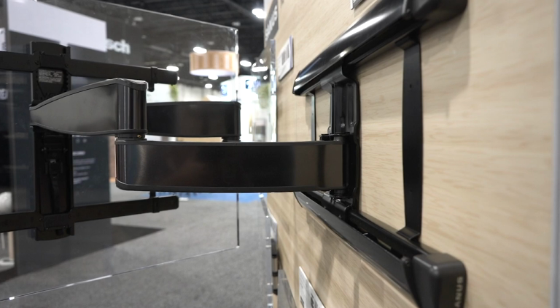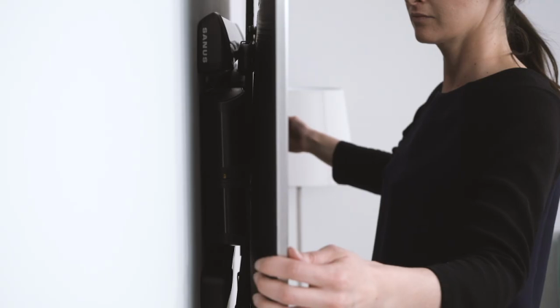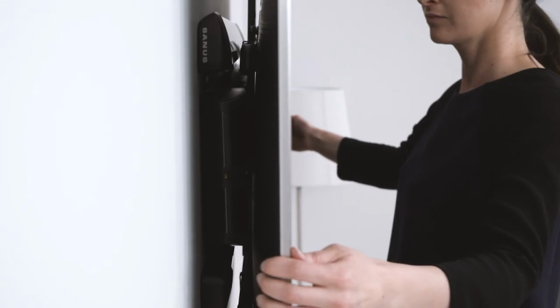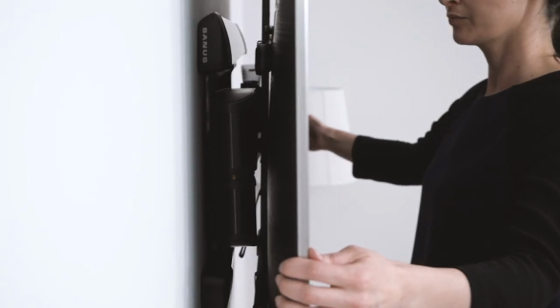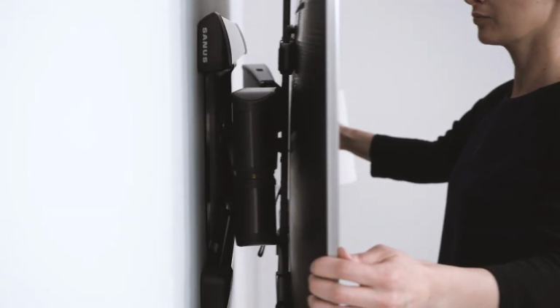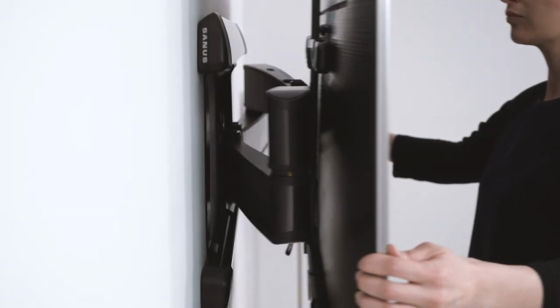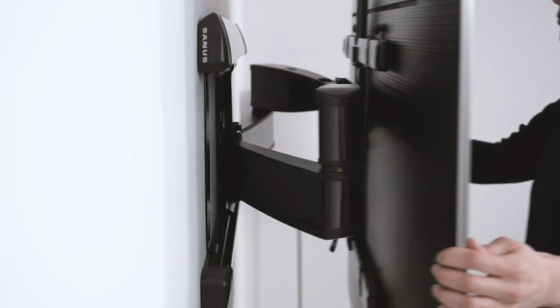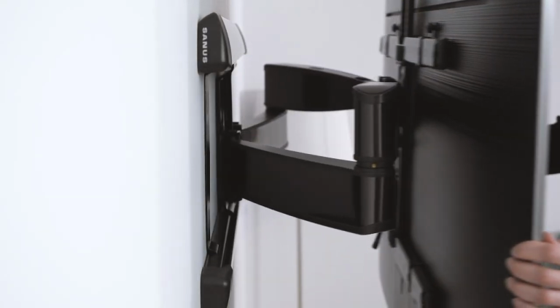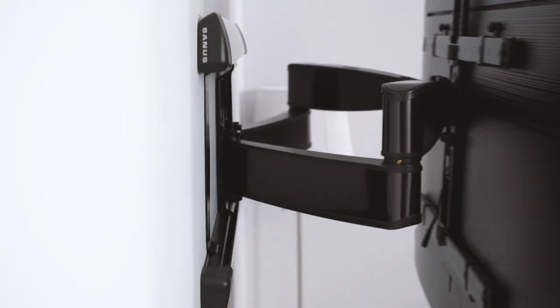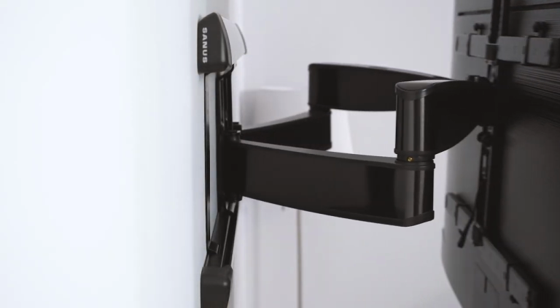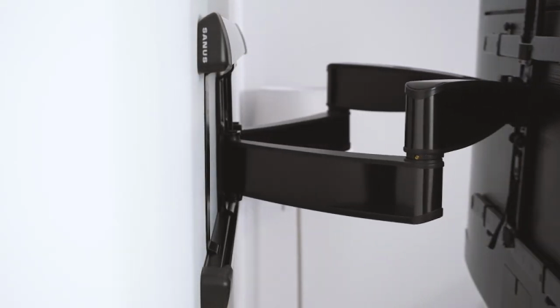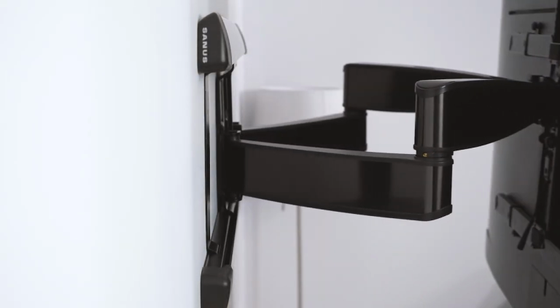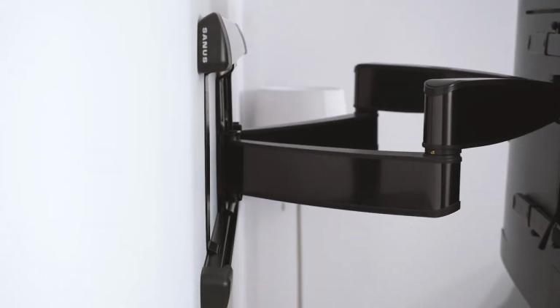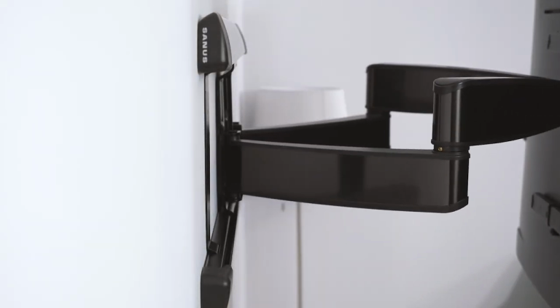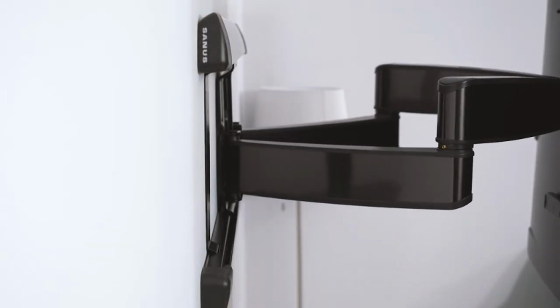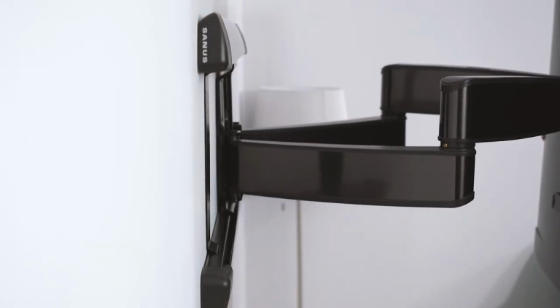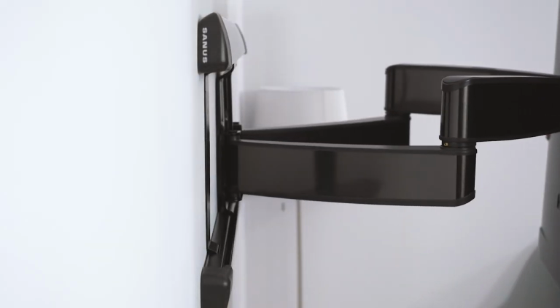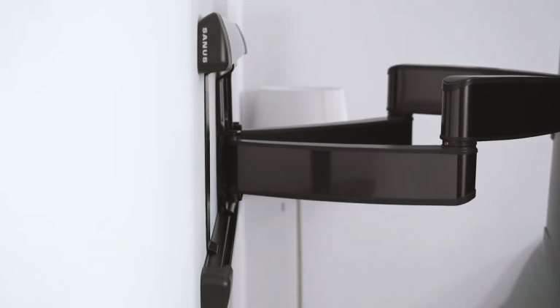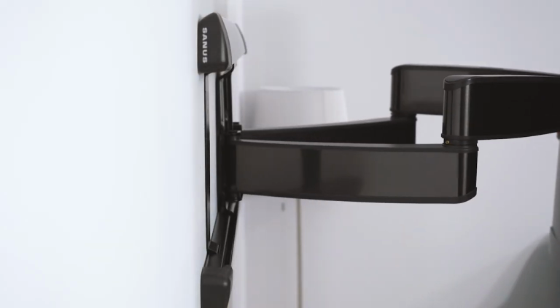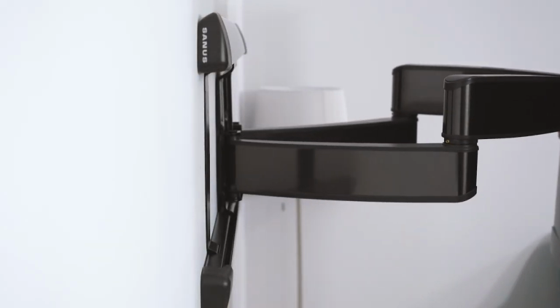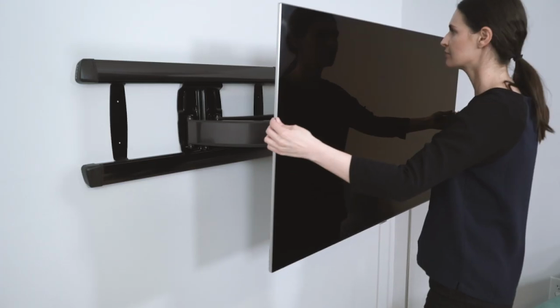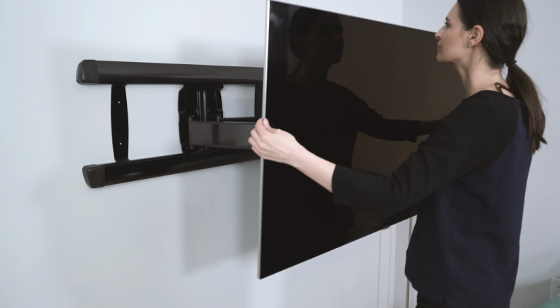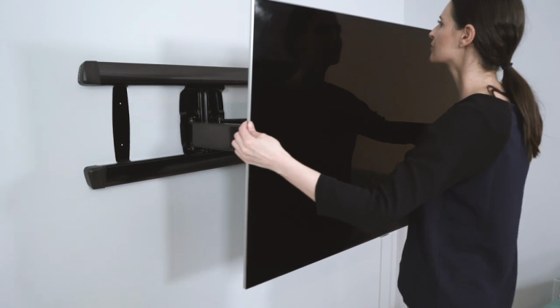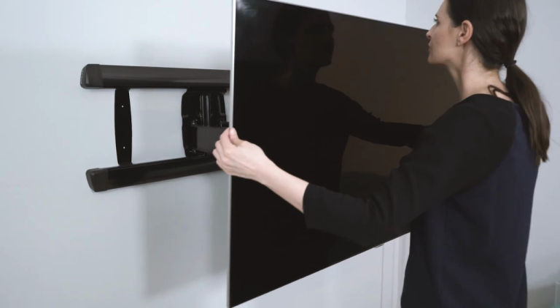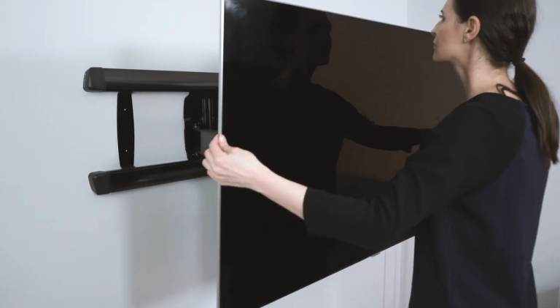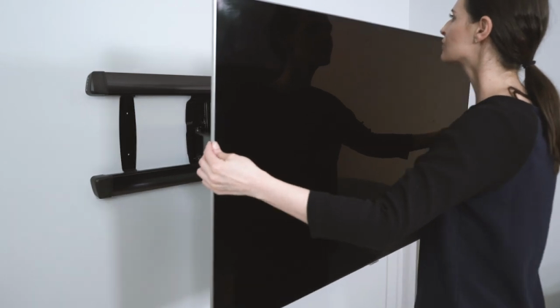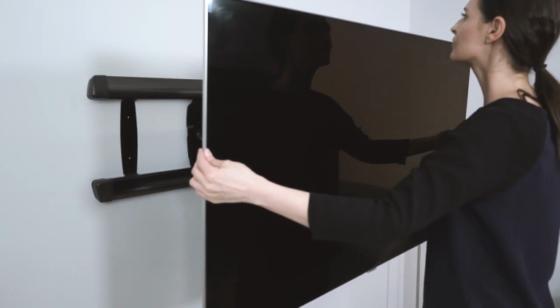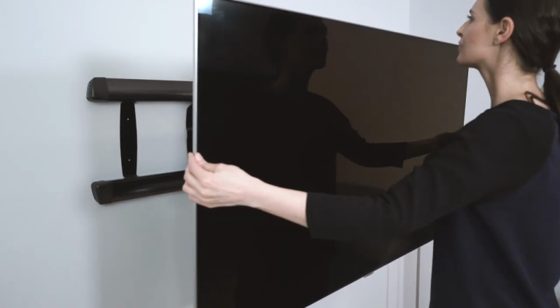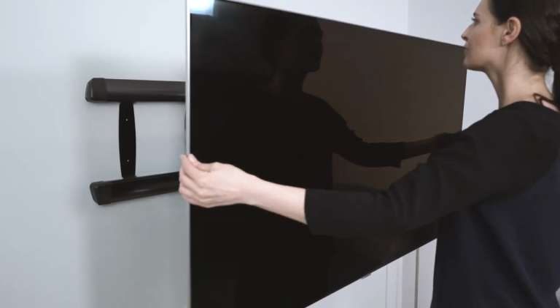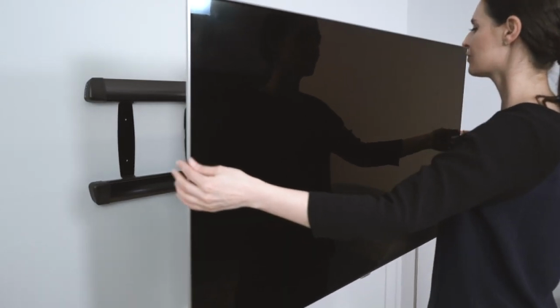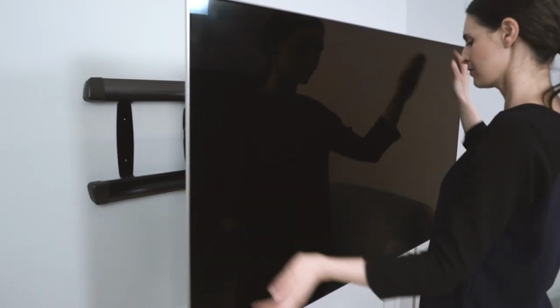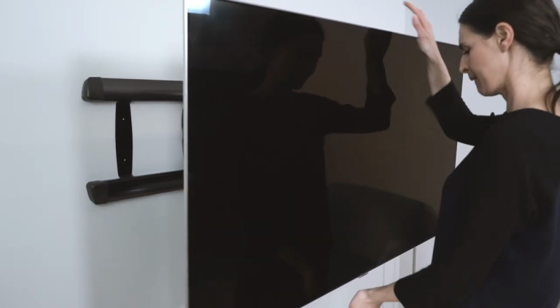The second benefit is these mounts are extremely smooth — in and out movement, swivel movement, tilting motion.